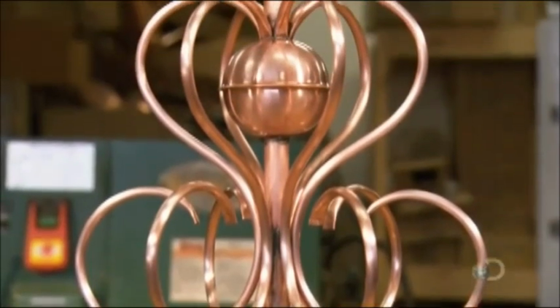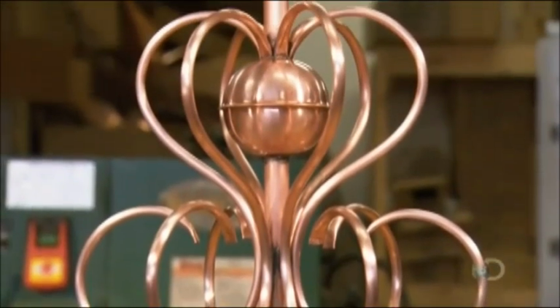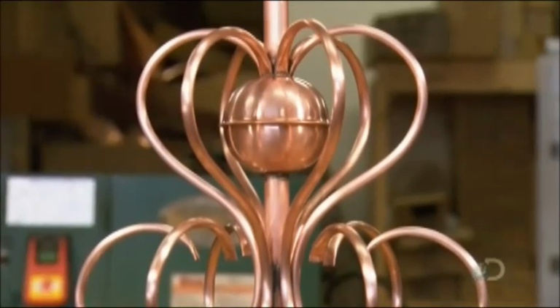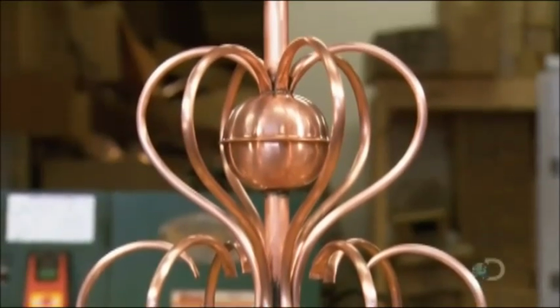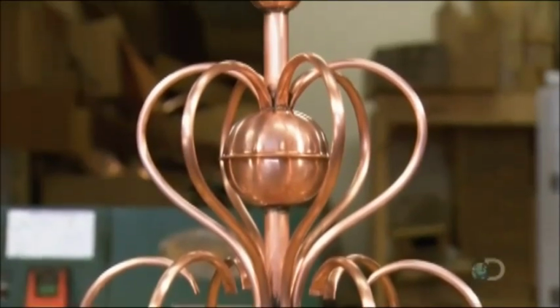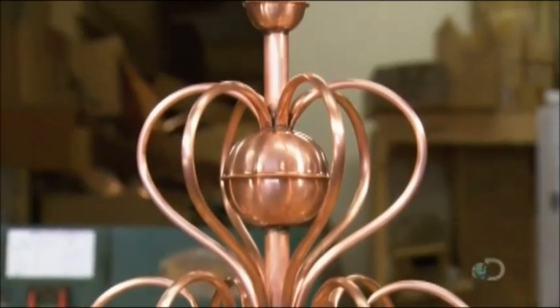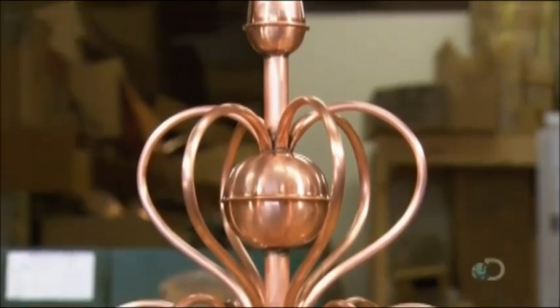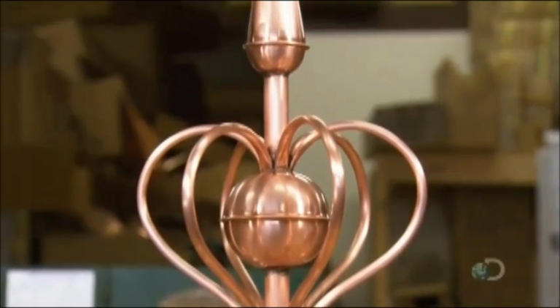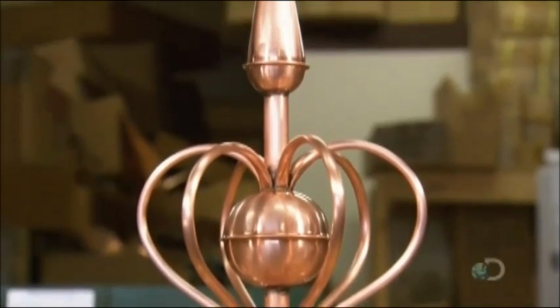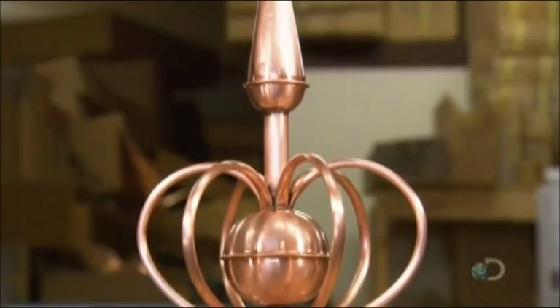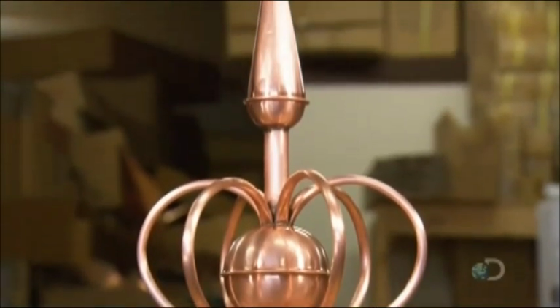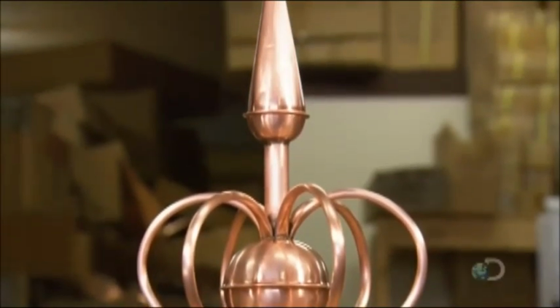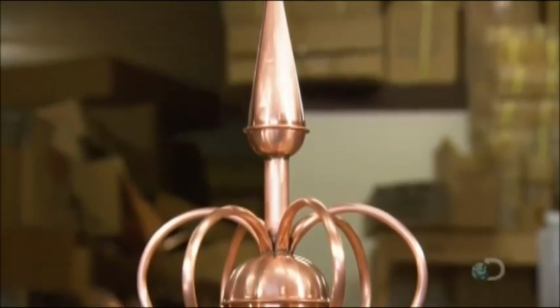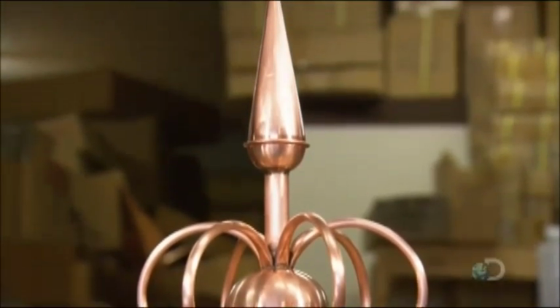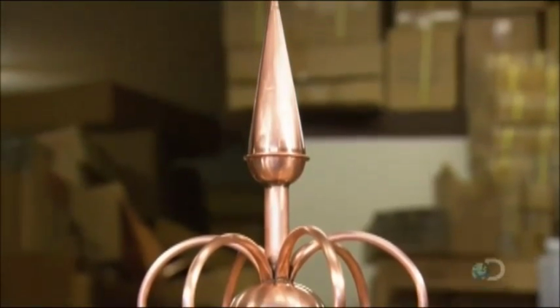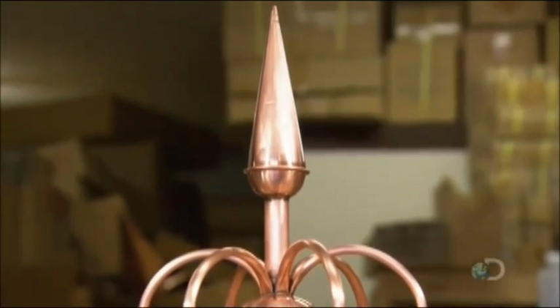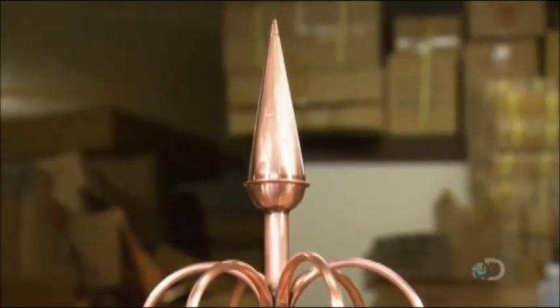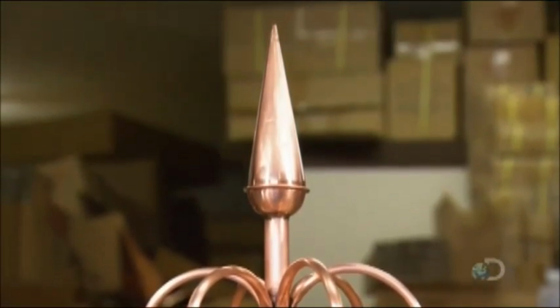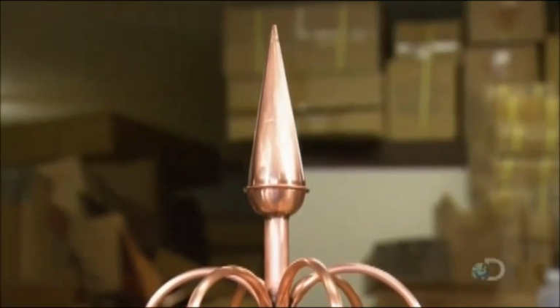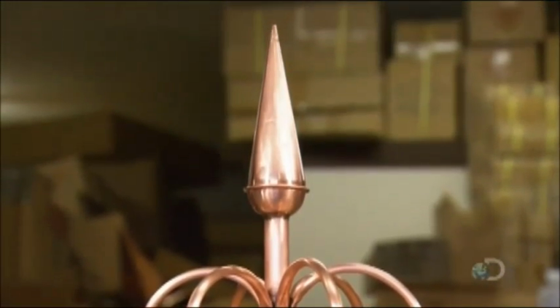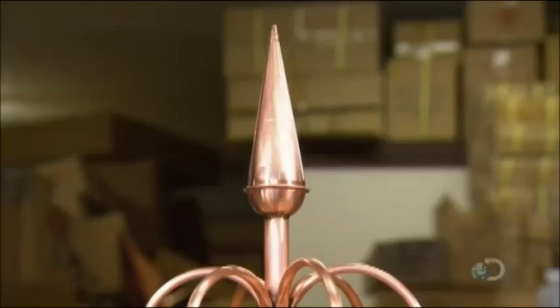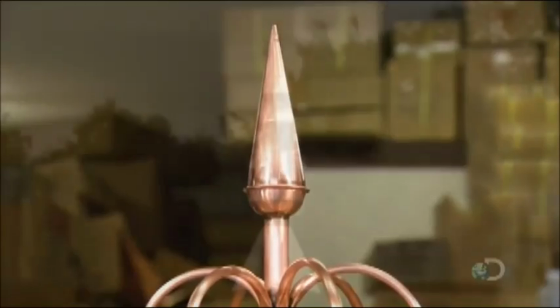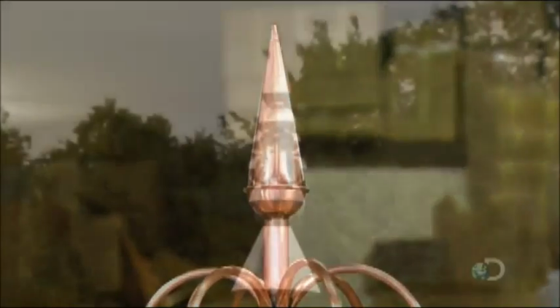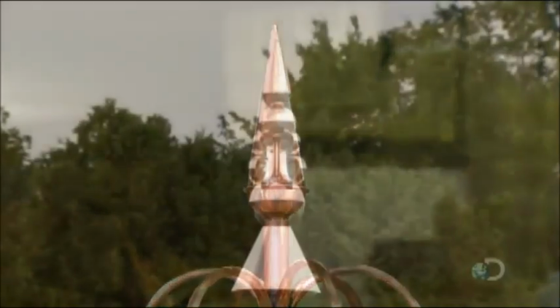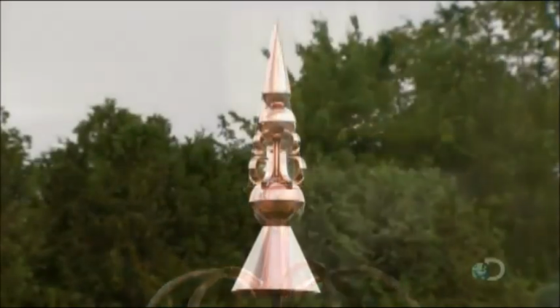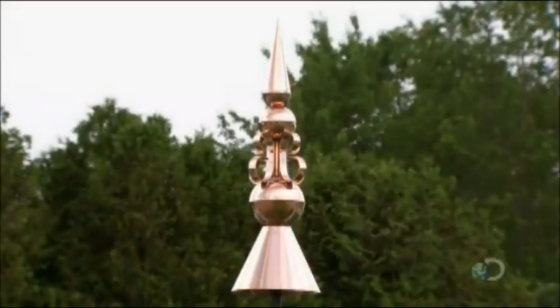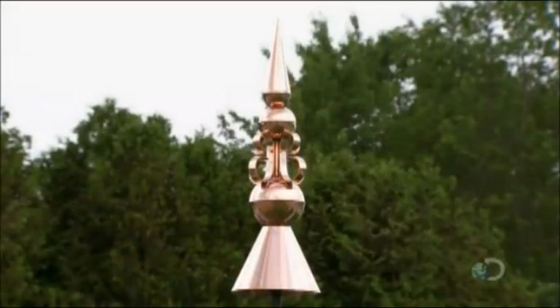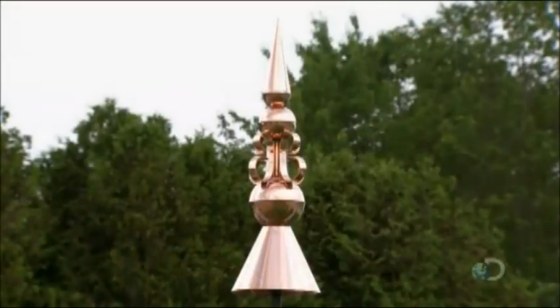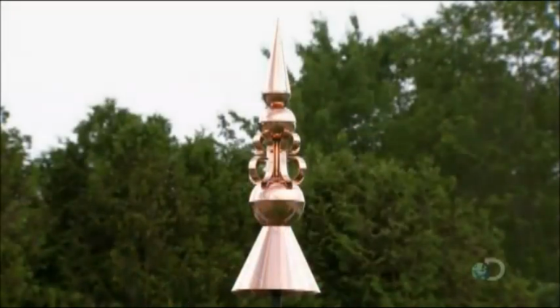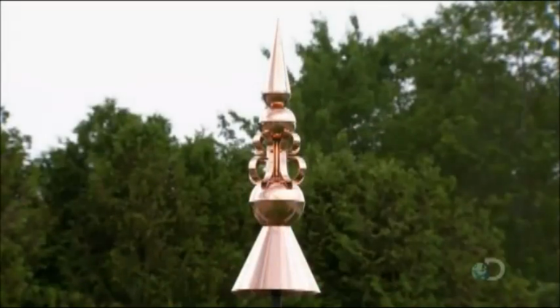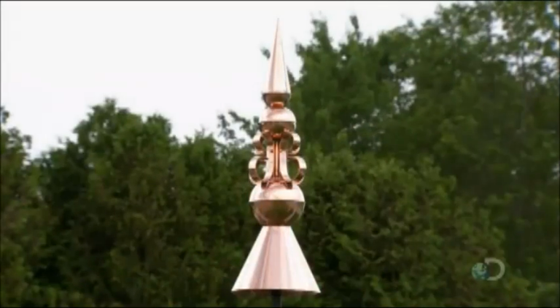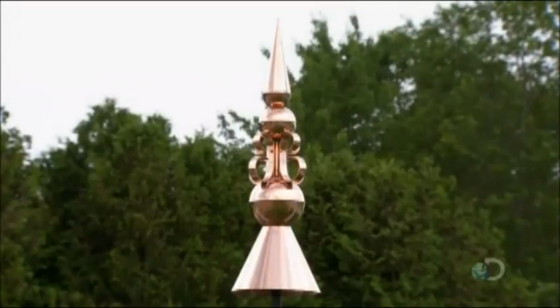This finial is now complete and ready for high places. Making one has truly been a pinnacle achievement.